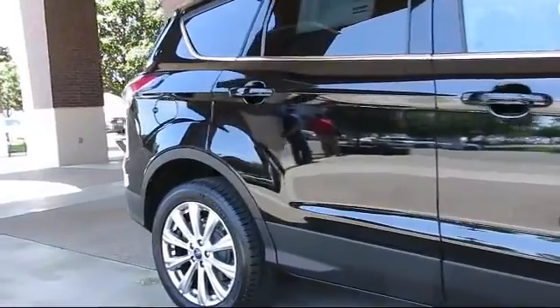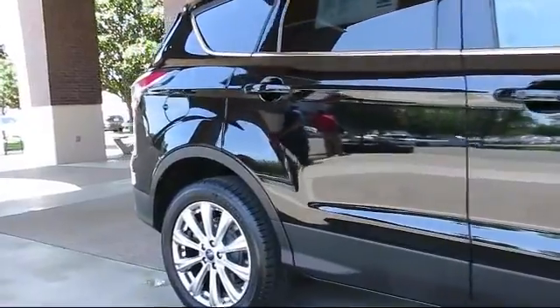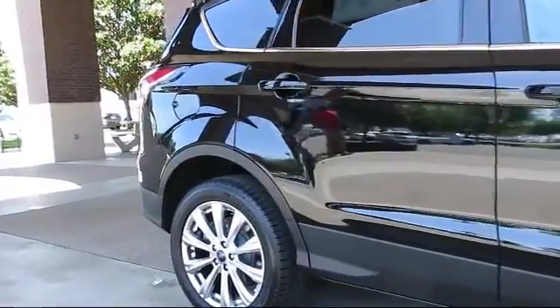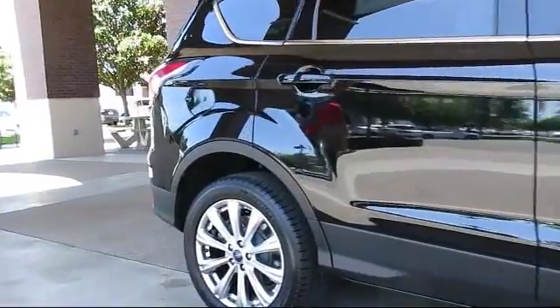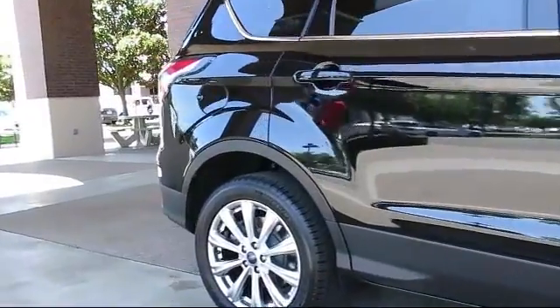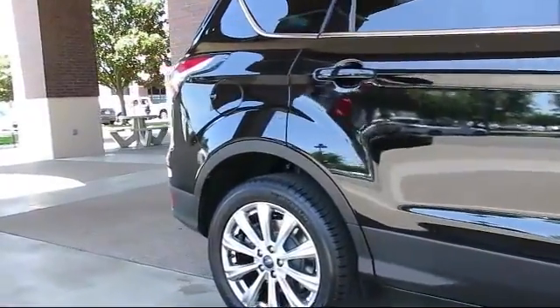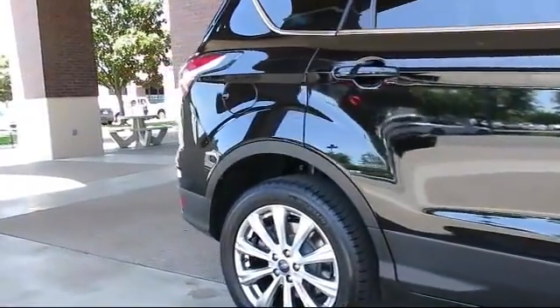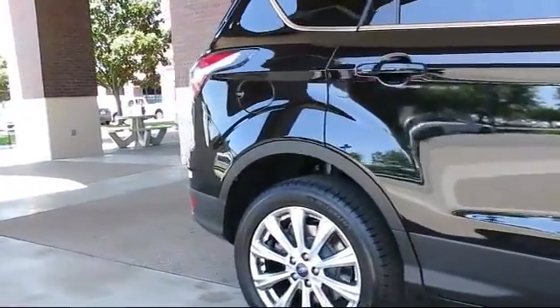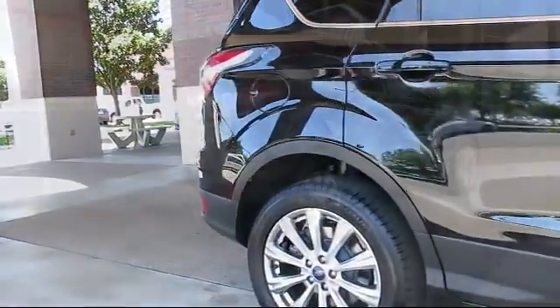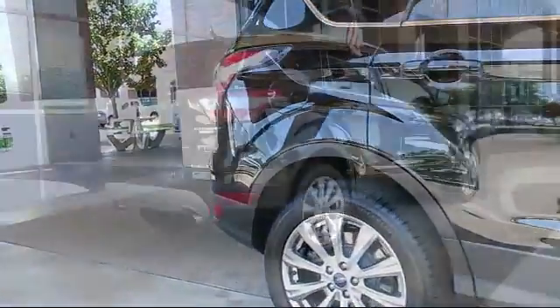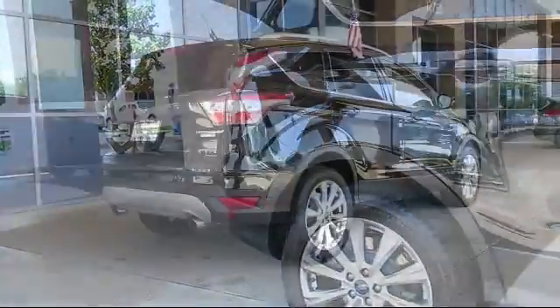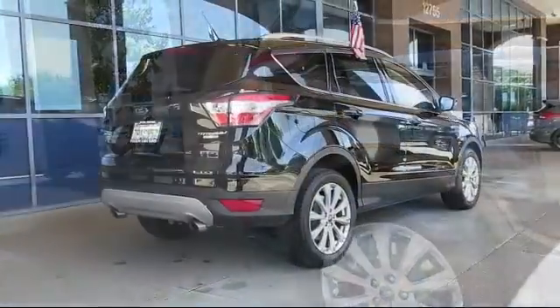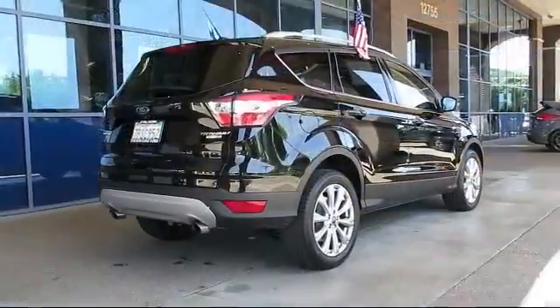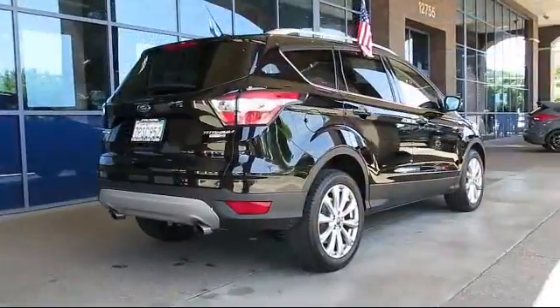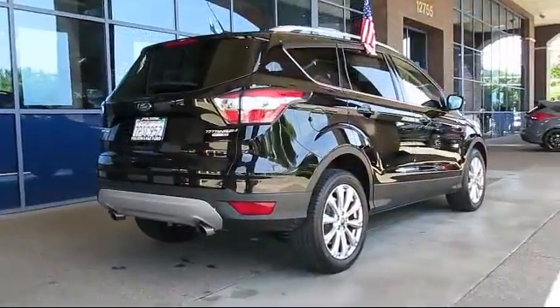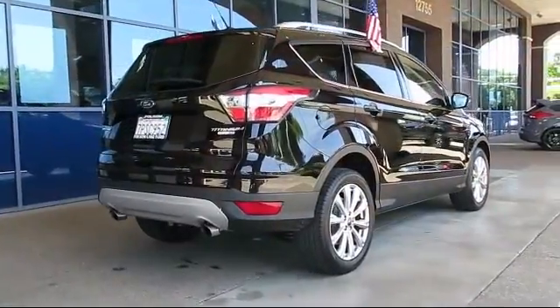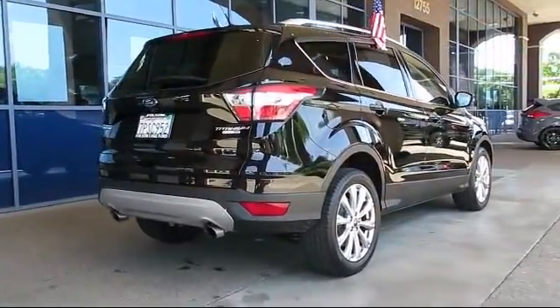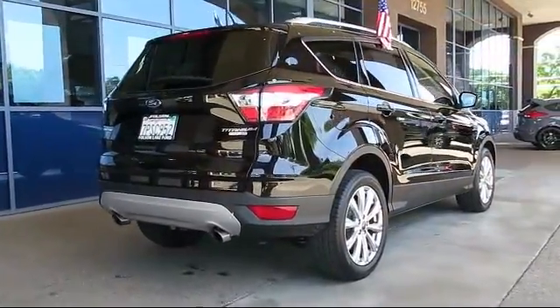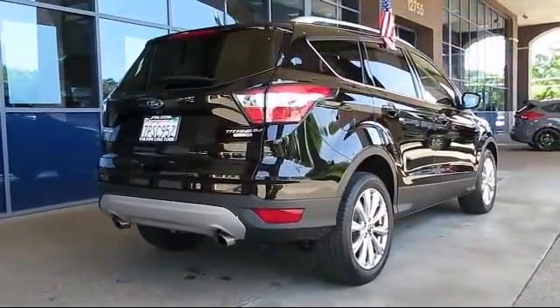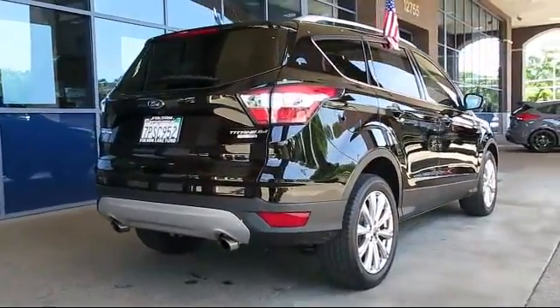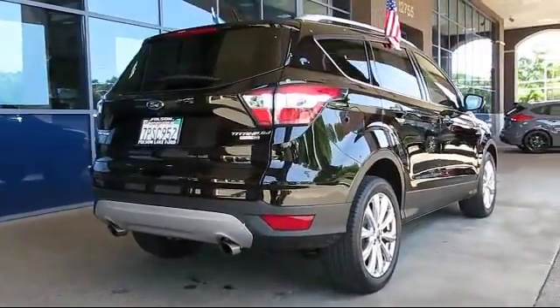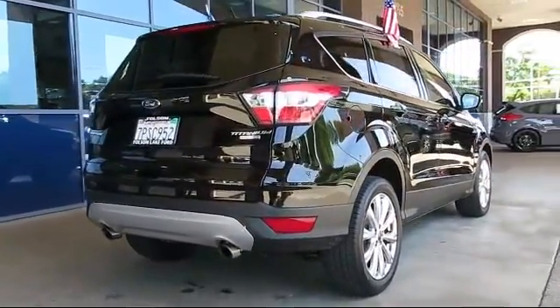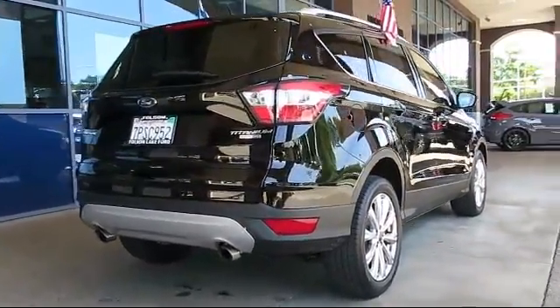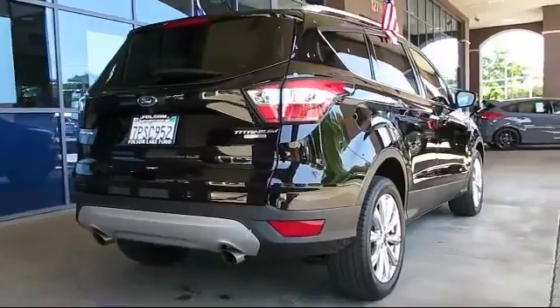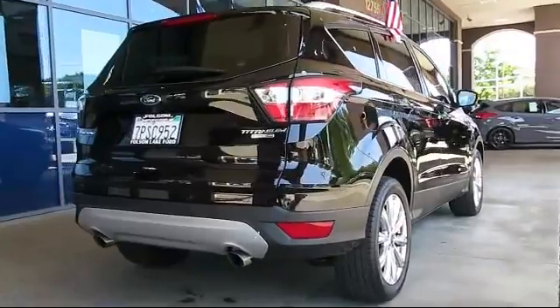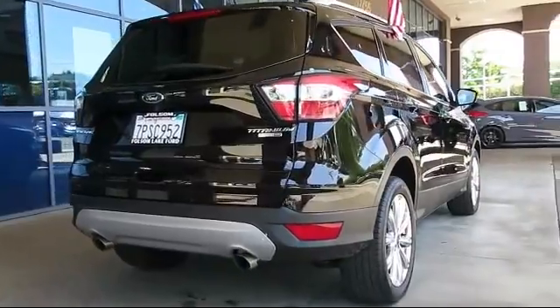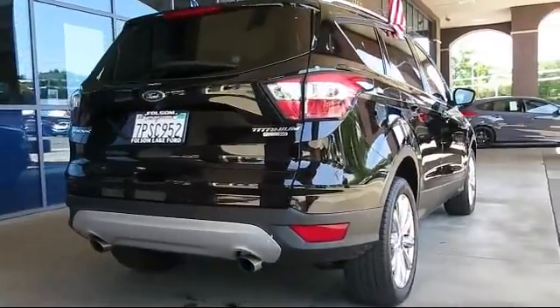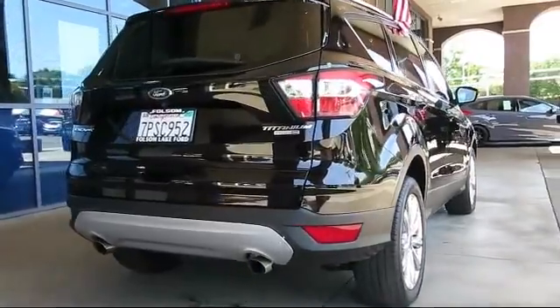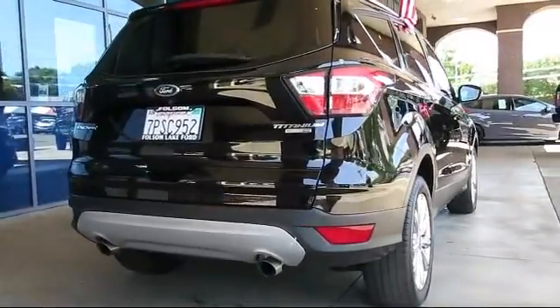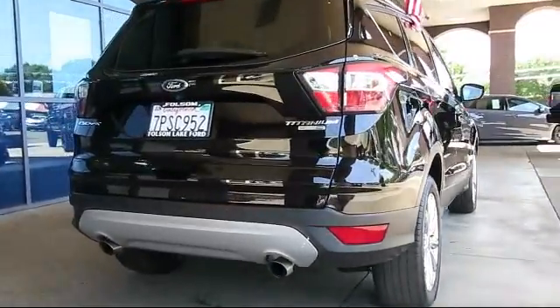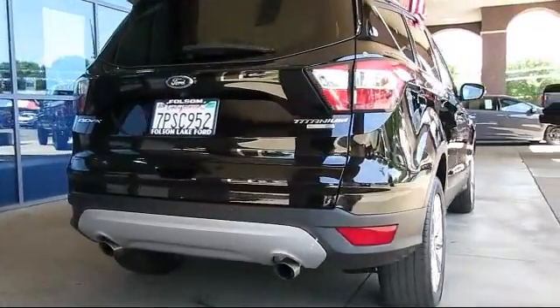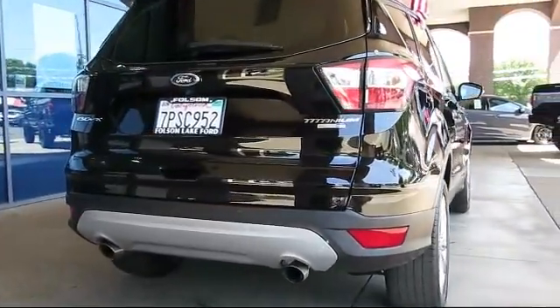It also features side airbags, fog lights, power windows, and has less than 10,000 miles on the odometer.